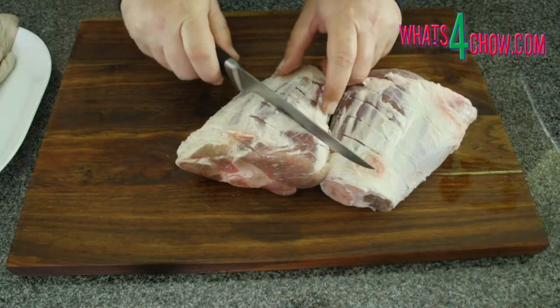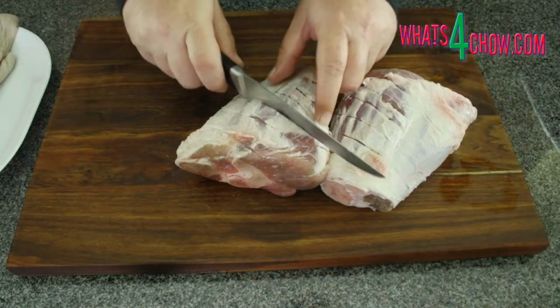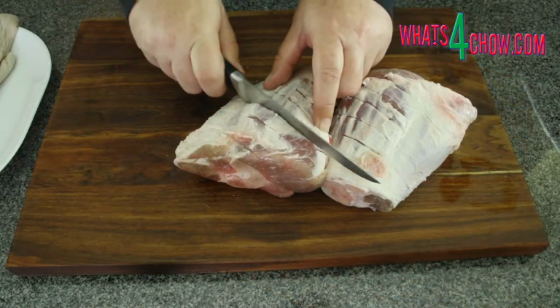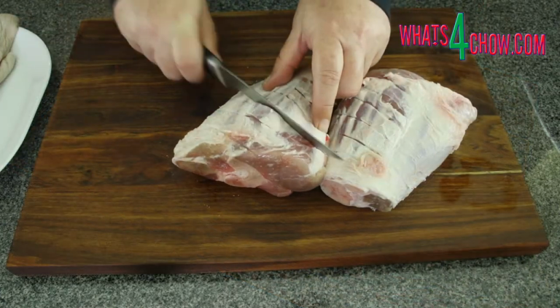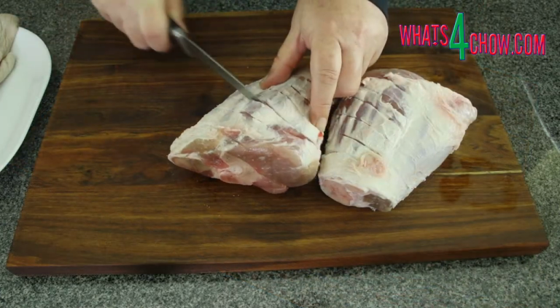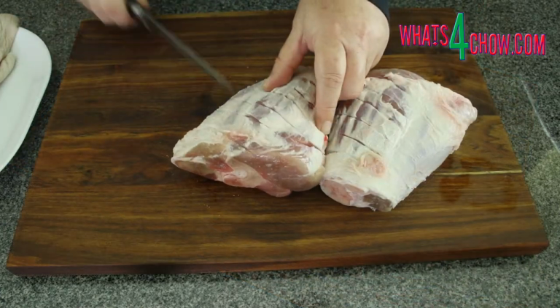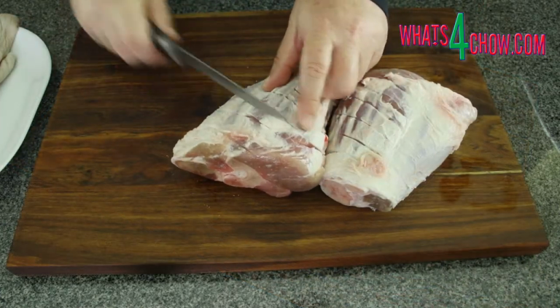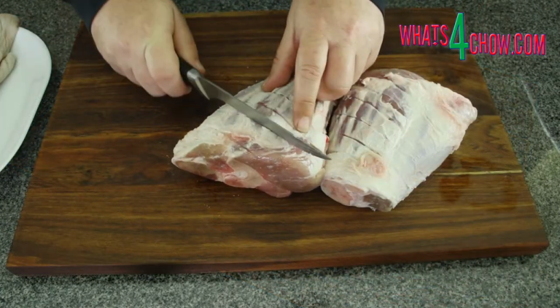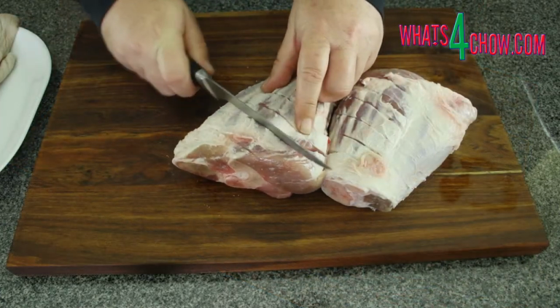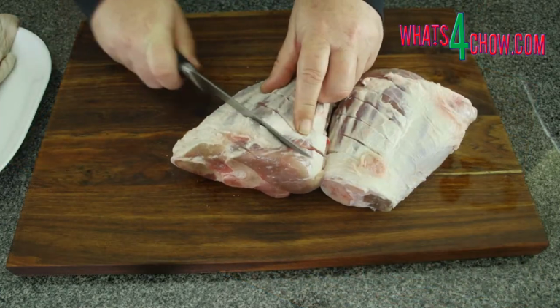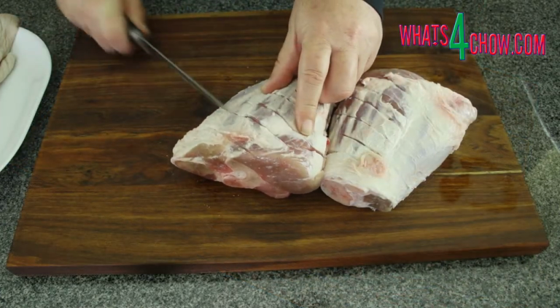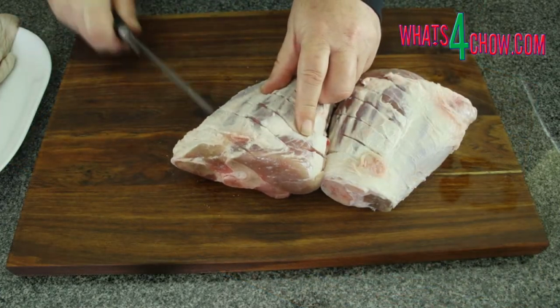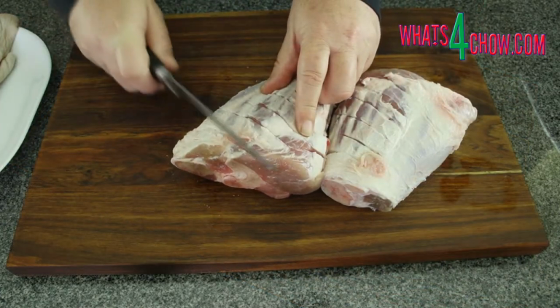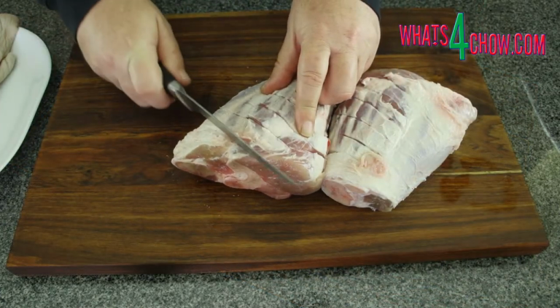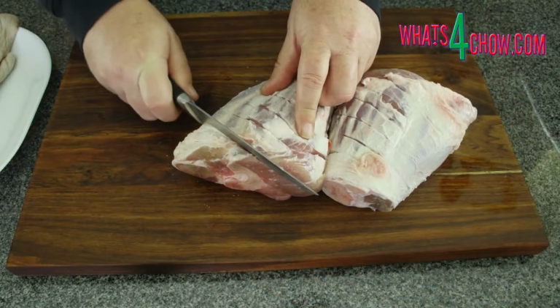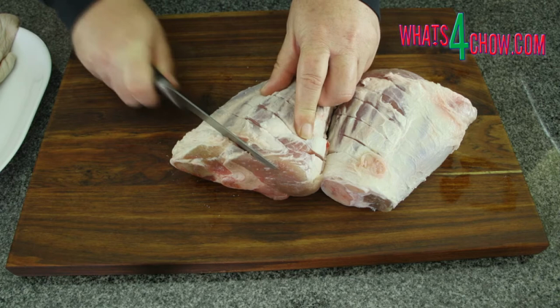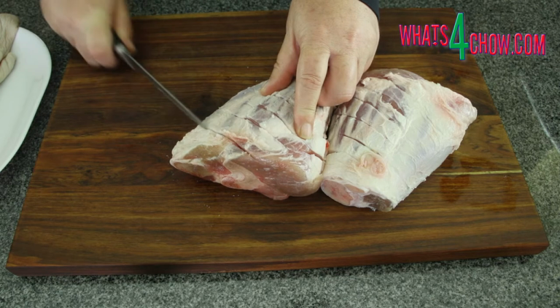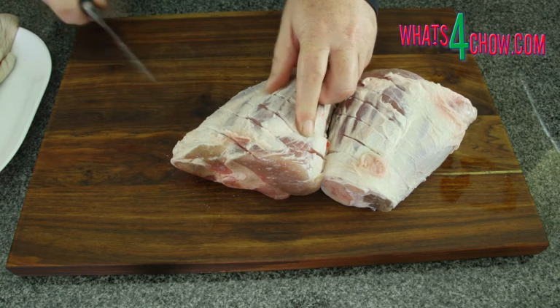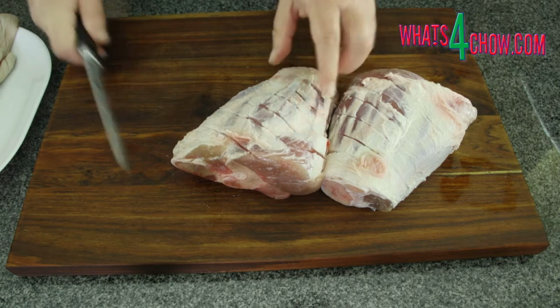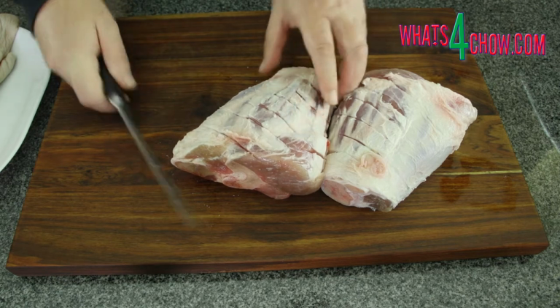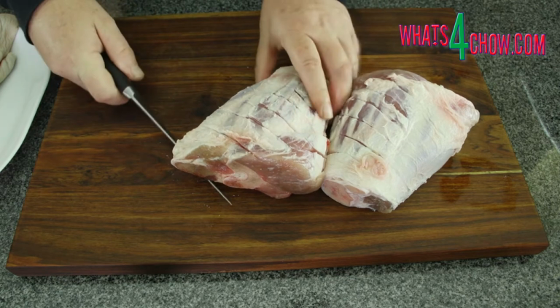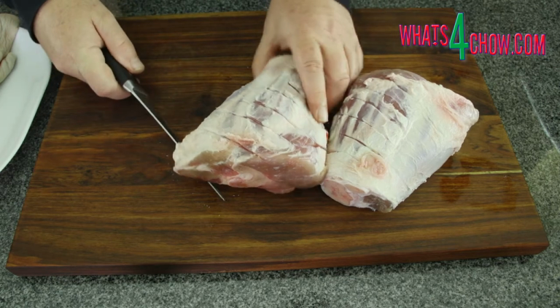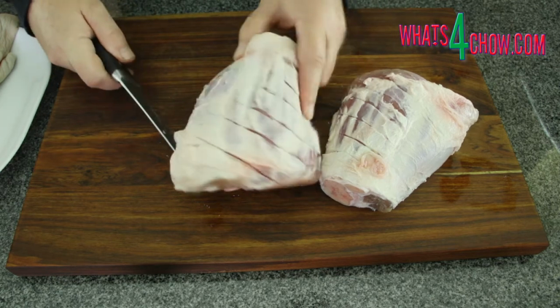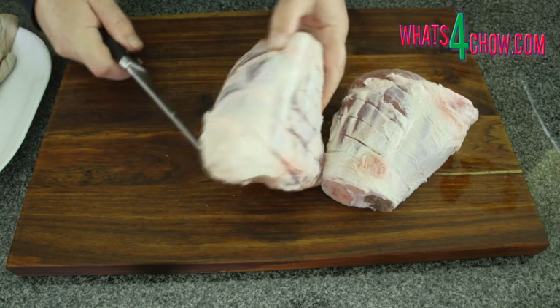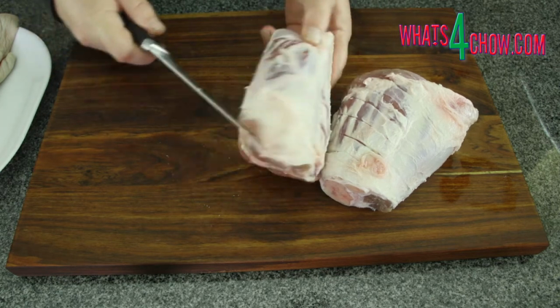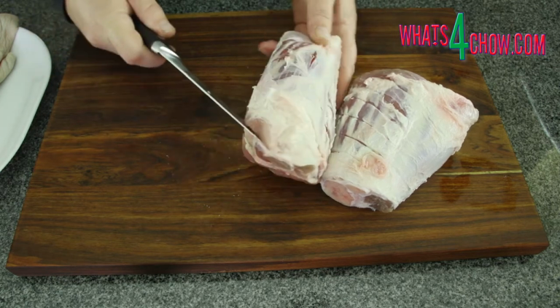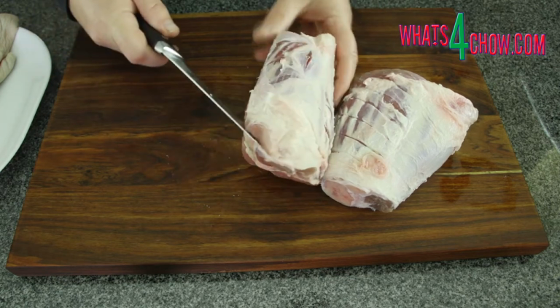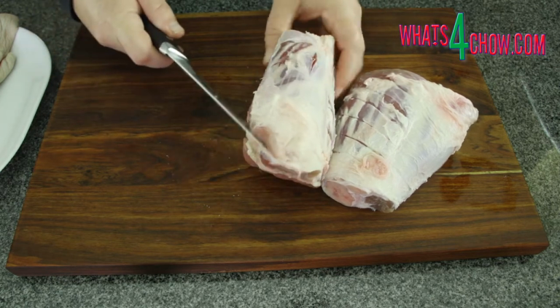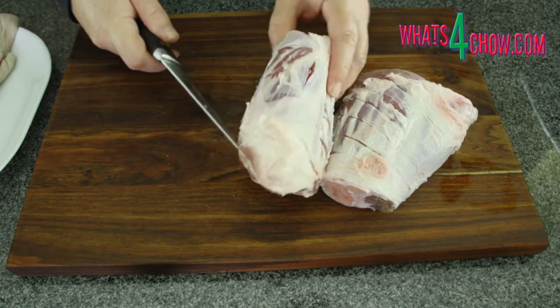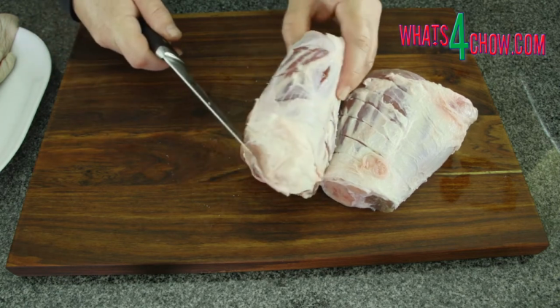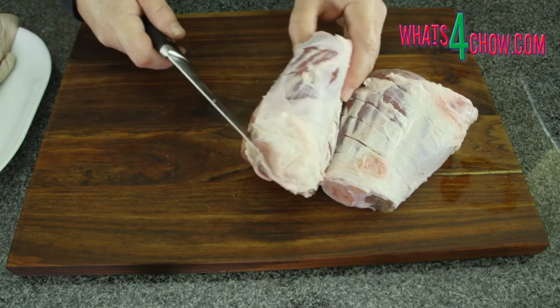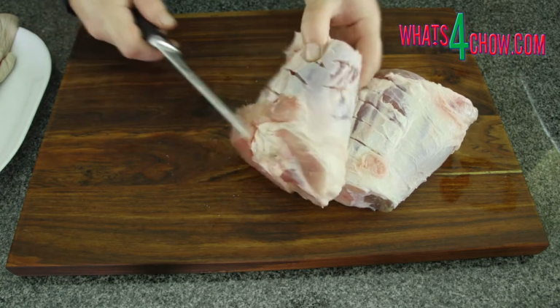Score the fat on all sides of the pork. This allows the basting glaze to get through to the meat, infusing it with flavour.